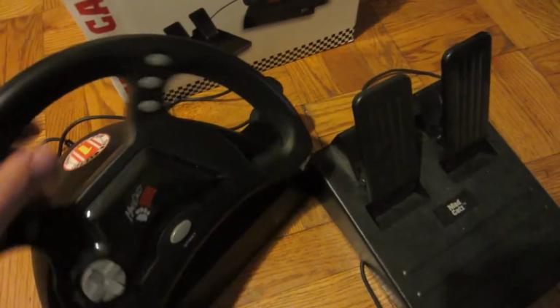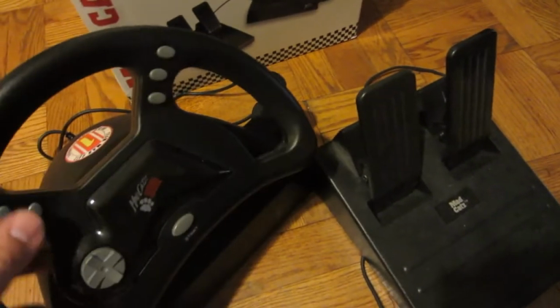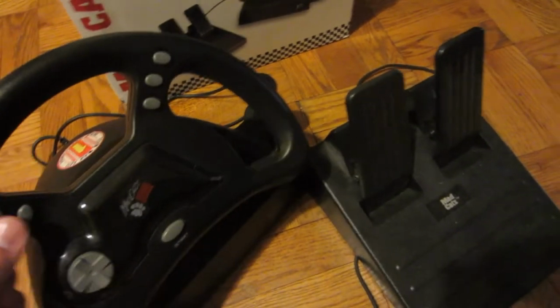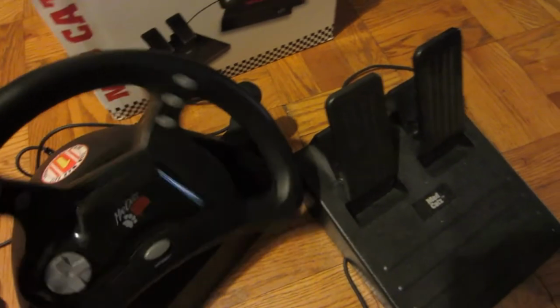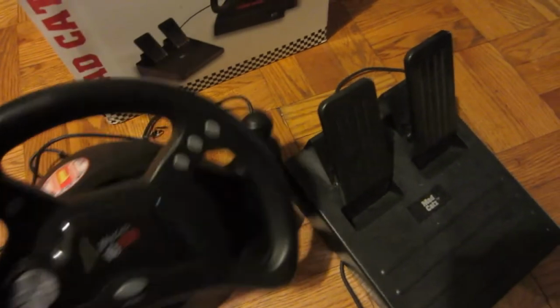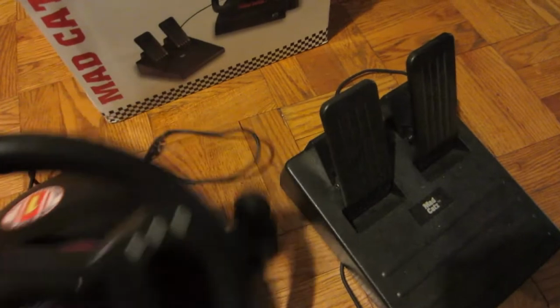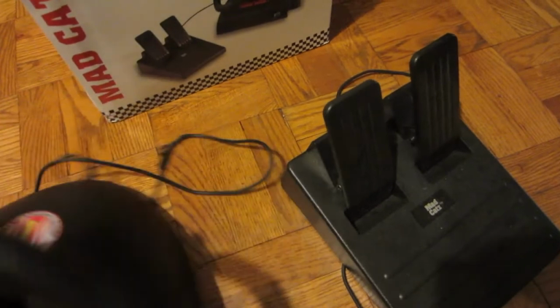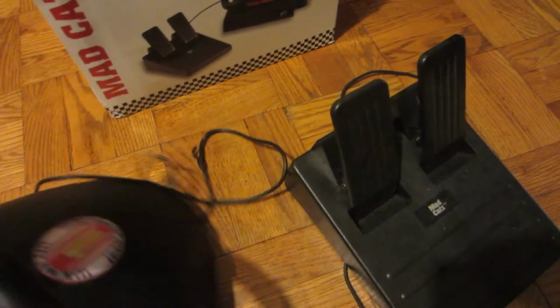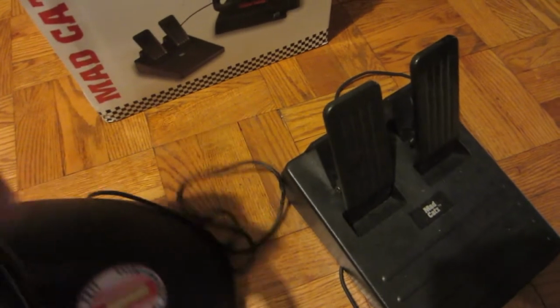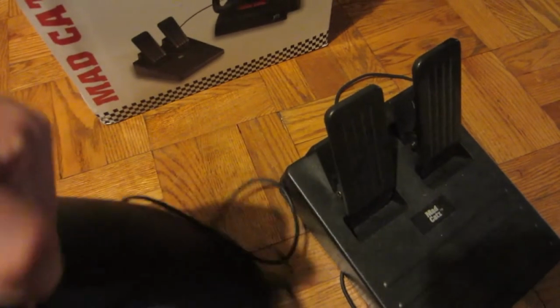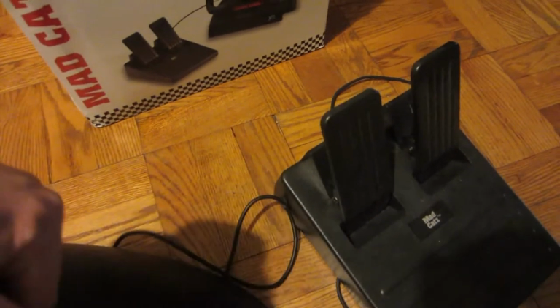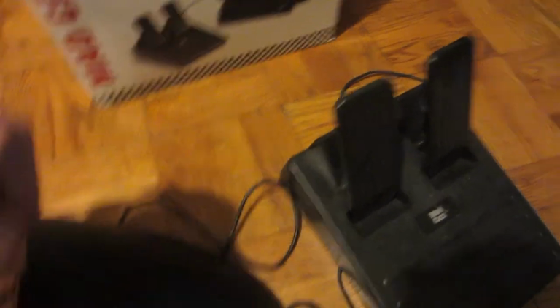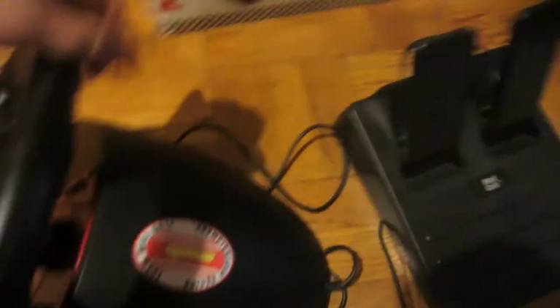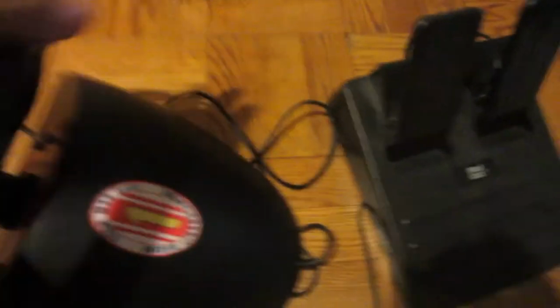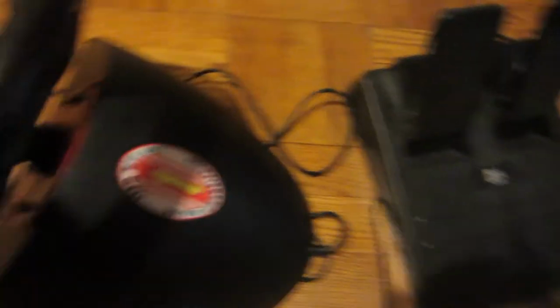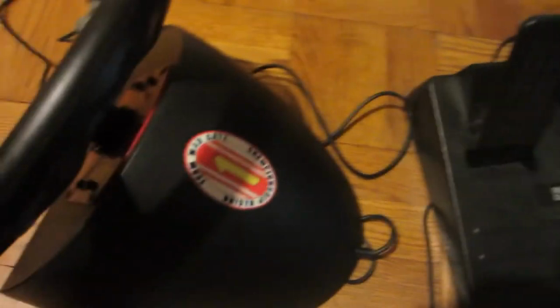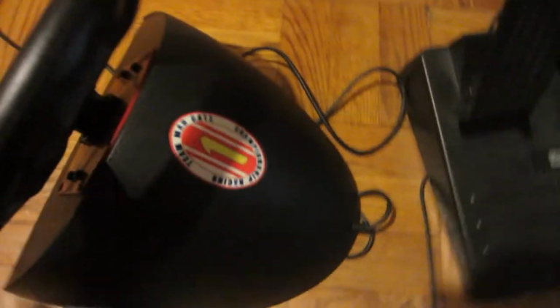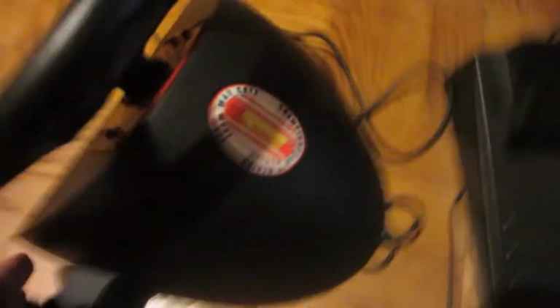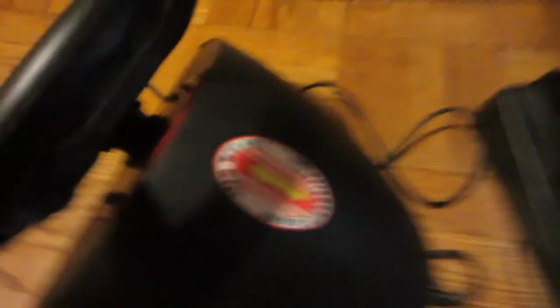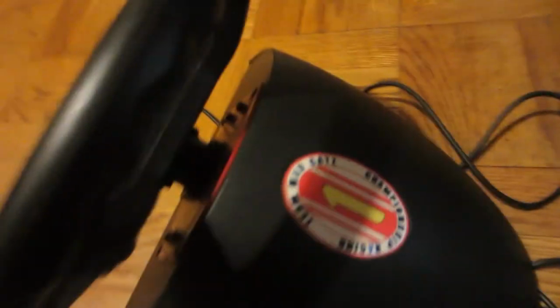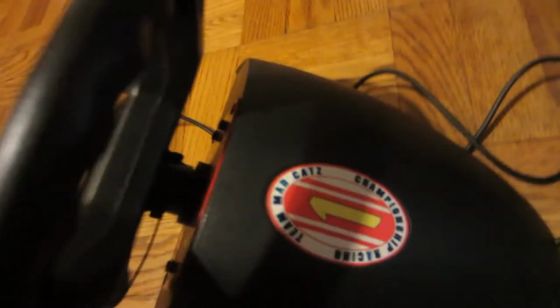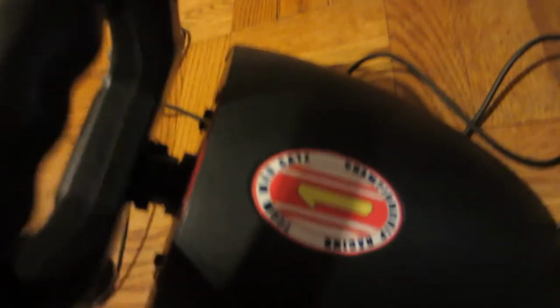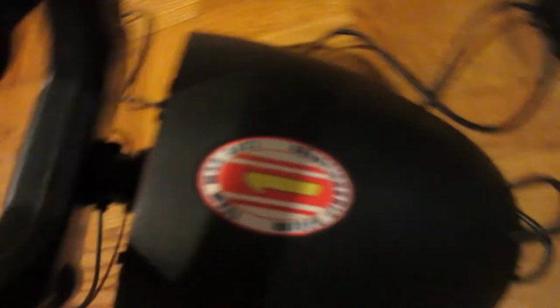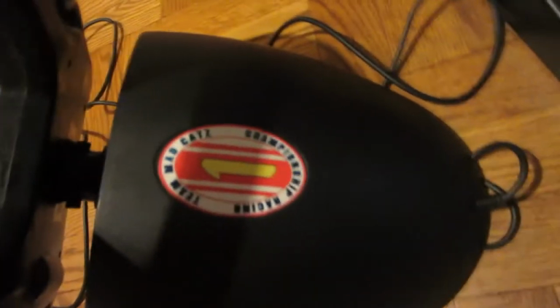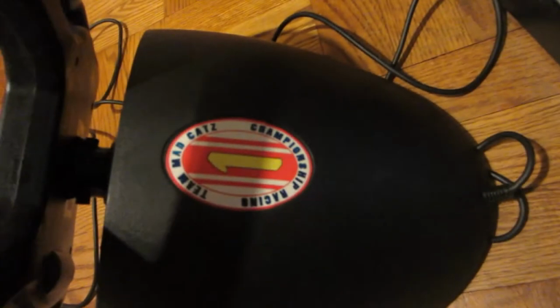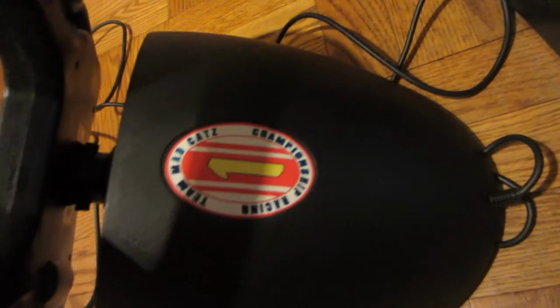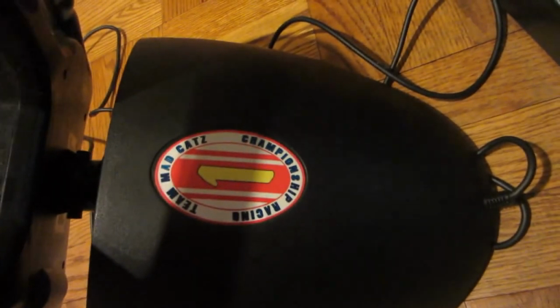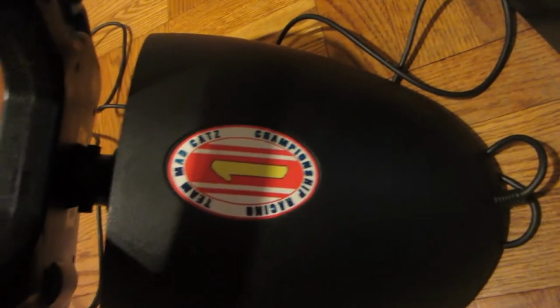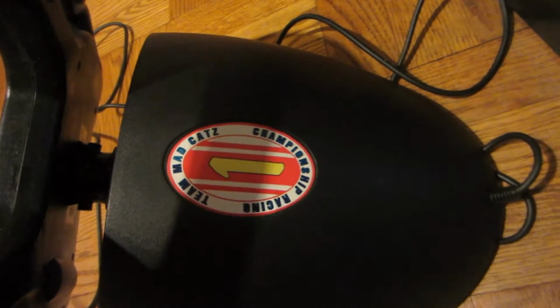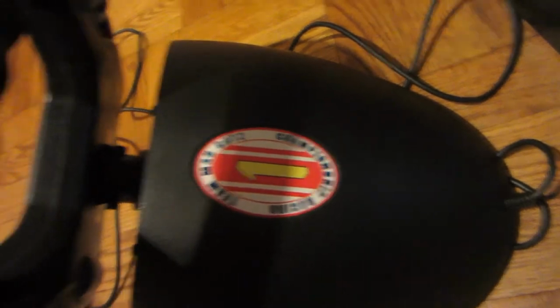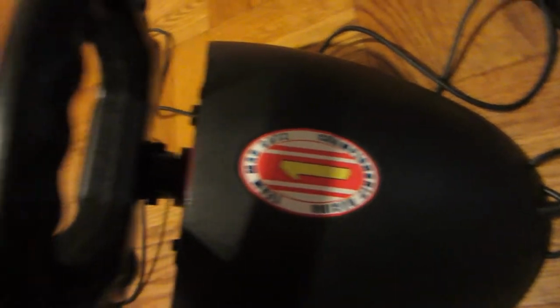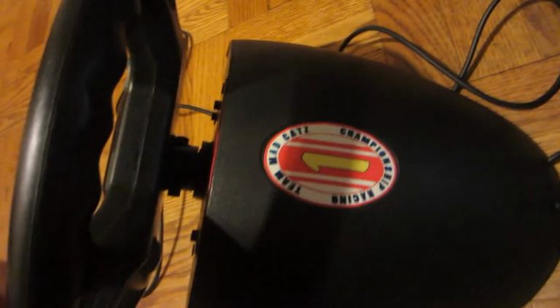There's also a PlayStation 1 wheel like it, and a PC wheel that's basically just like it. It says 'Mad Cat's Team Championship Racing' on the box.